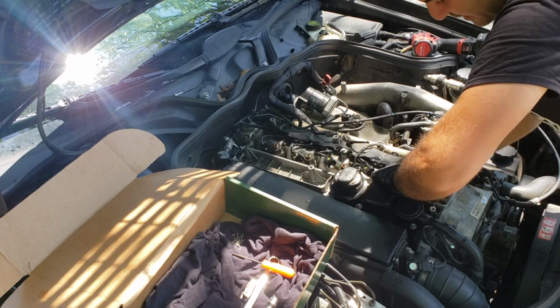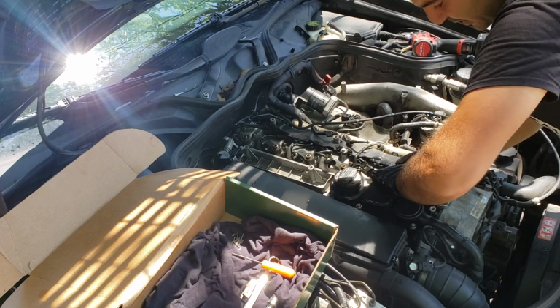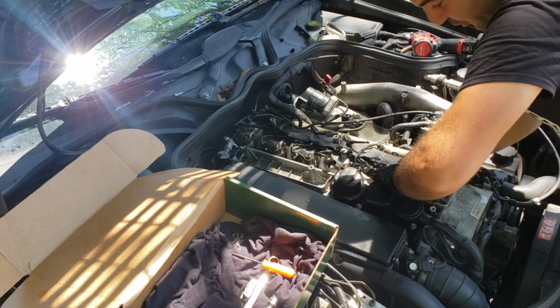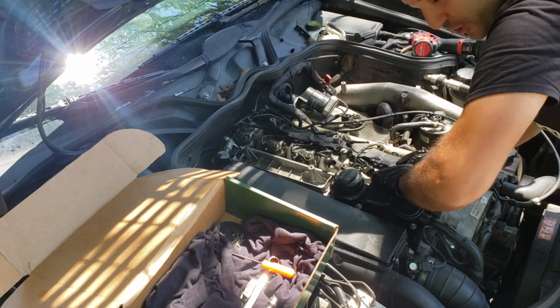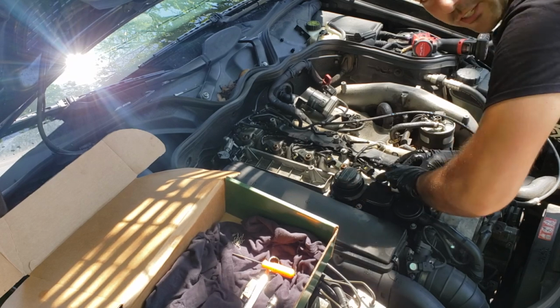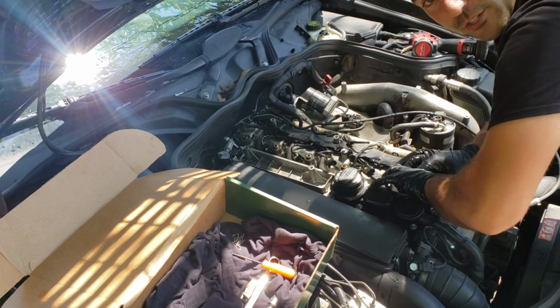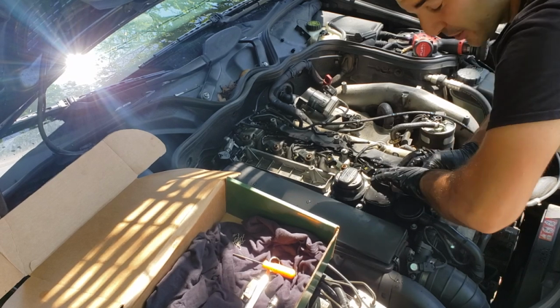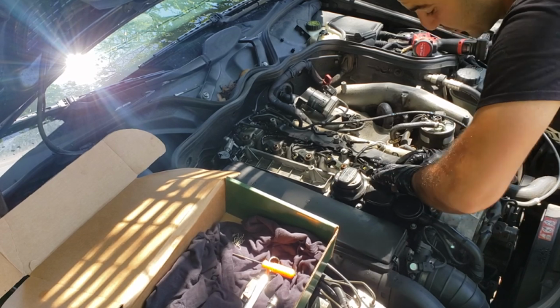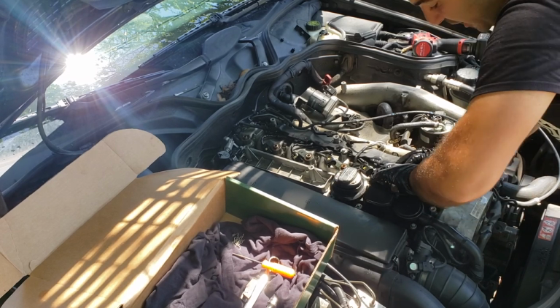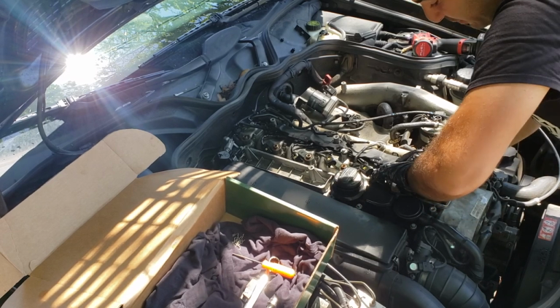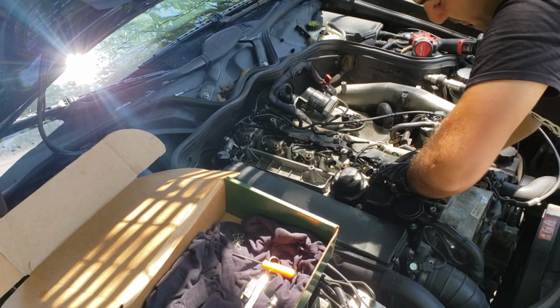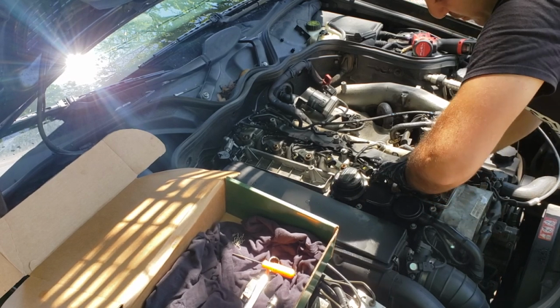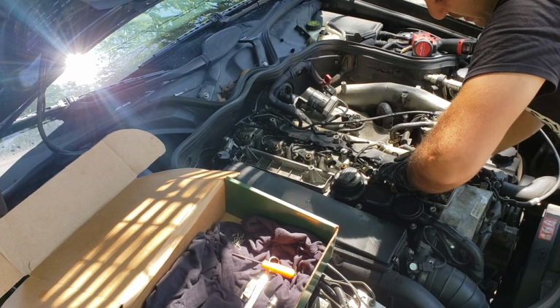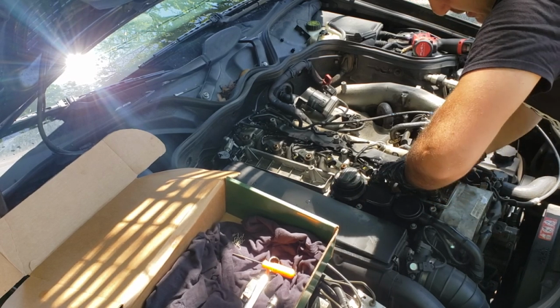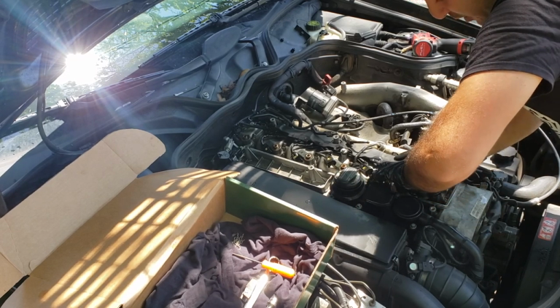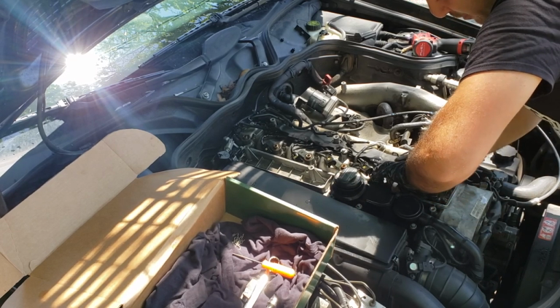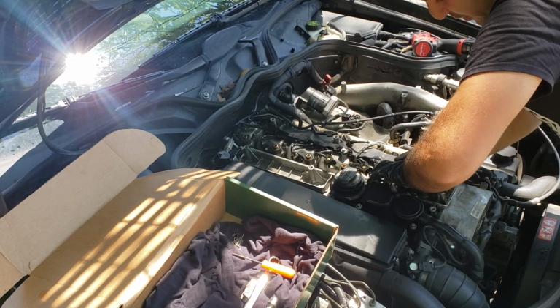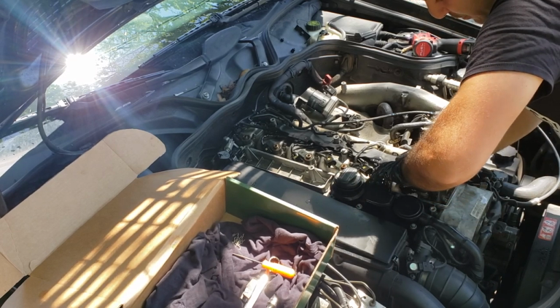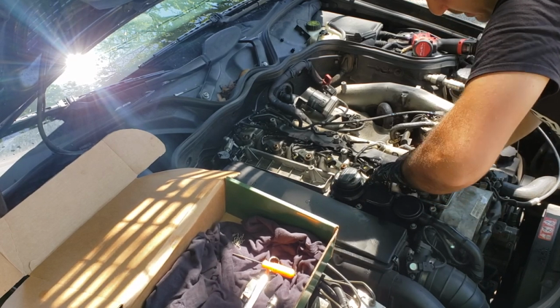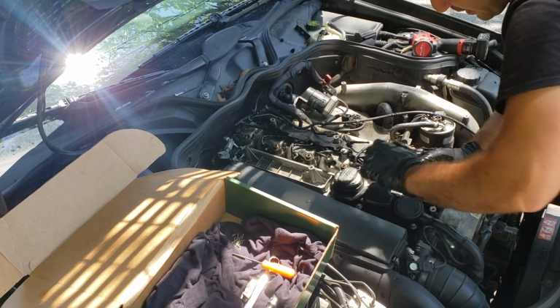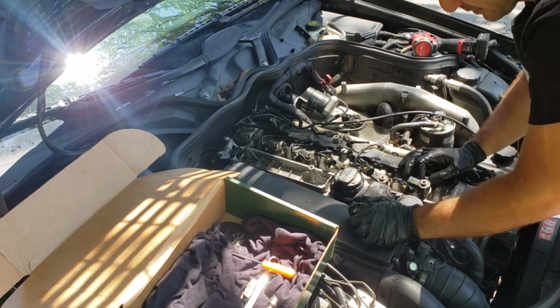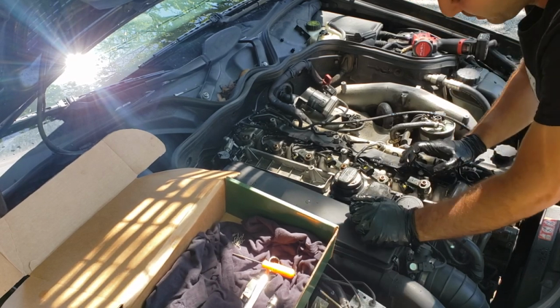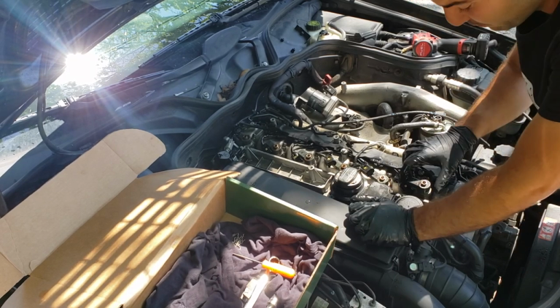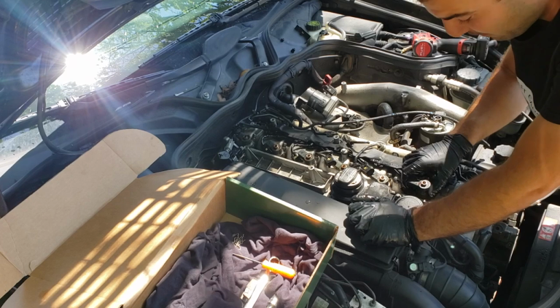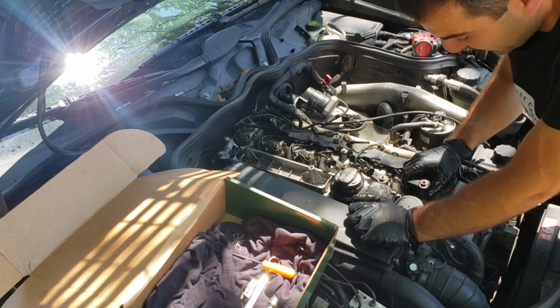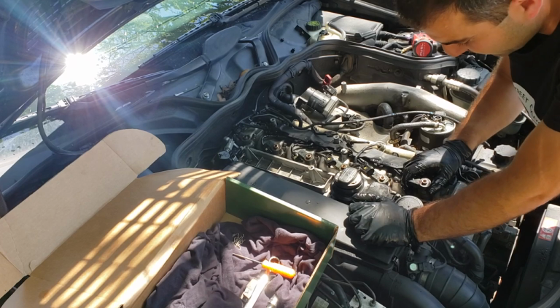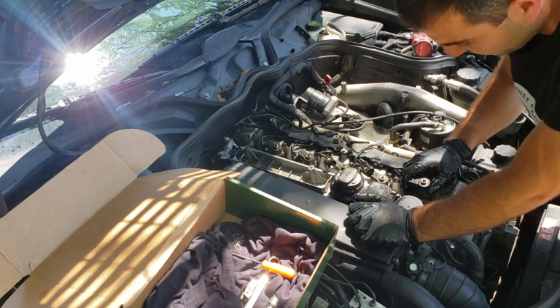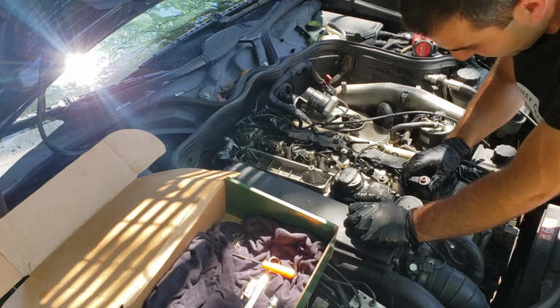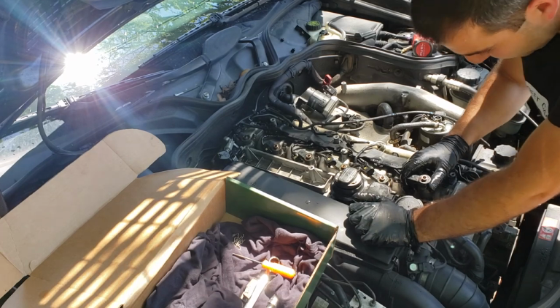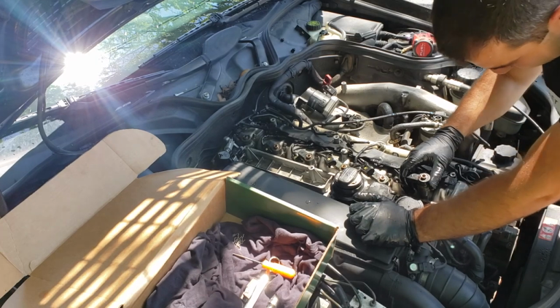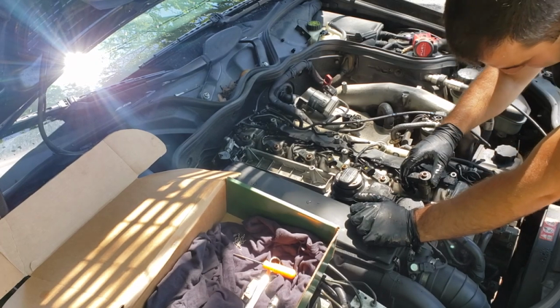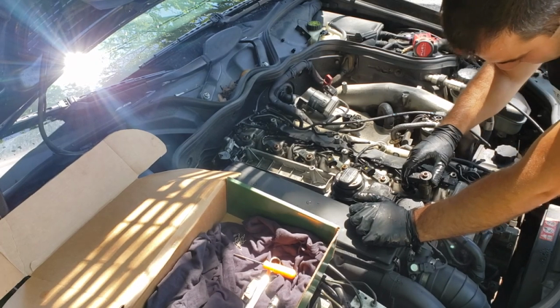If your injectors are in good shape and there's no carbon buildup around them, go ahead and pop them out and replace the seals.